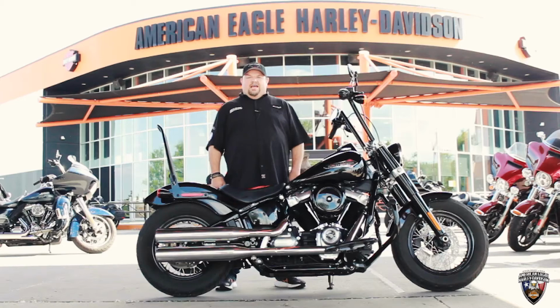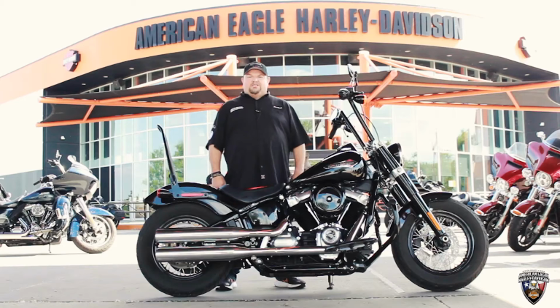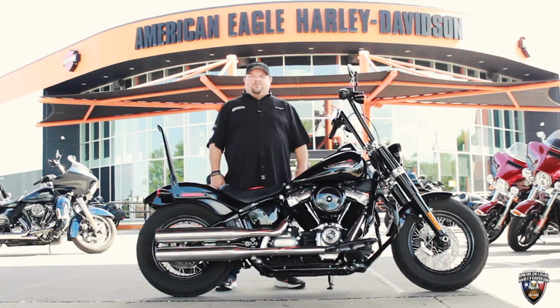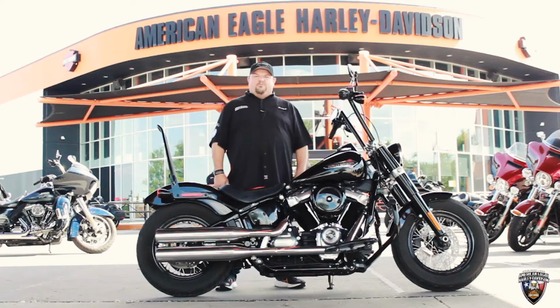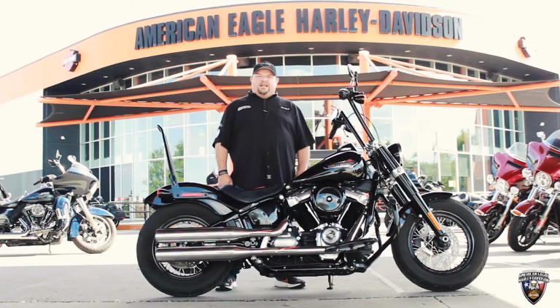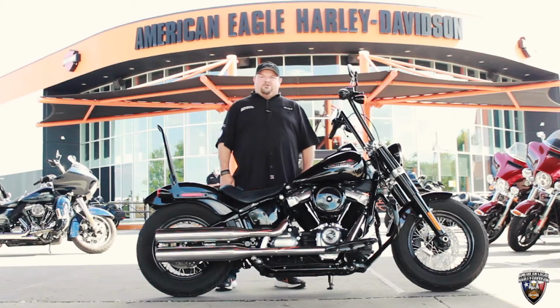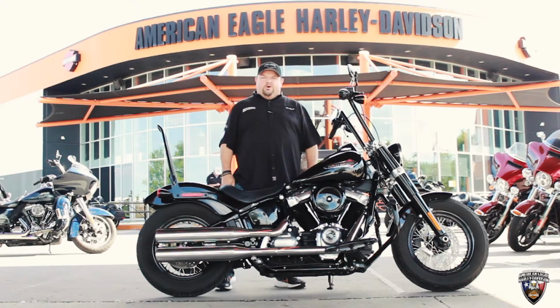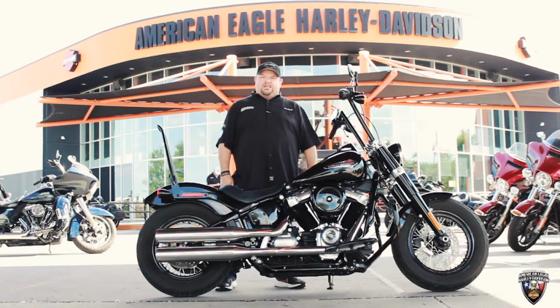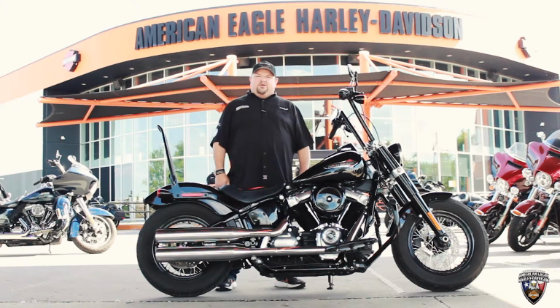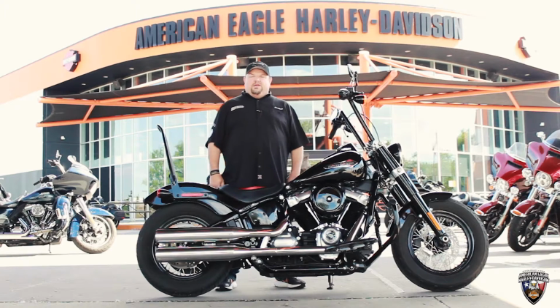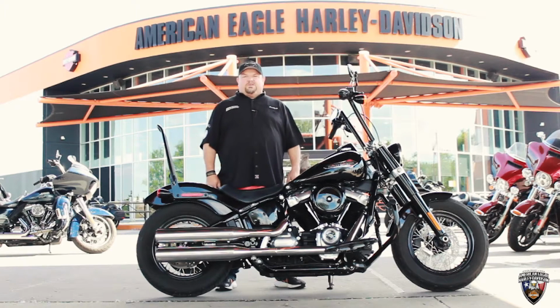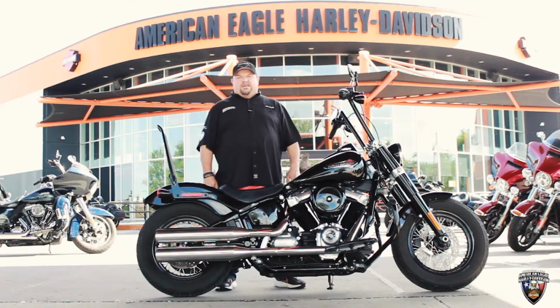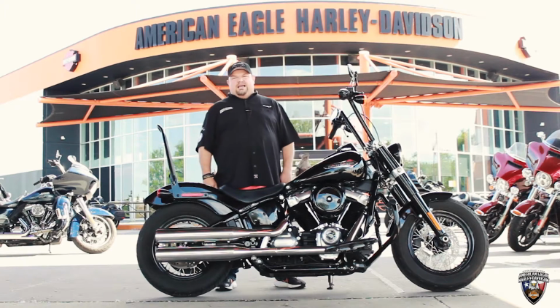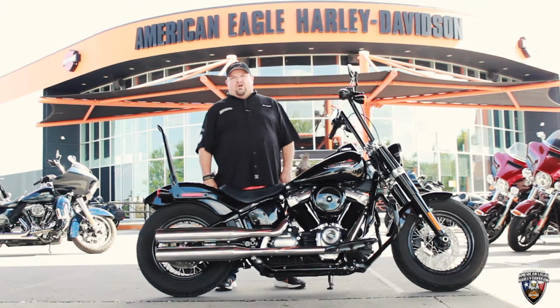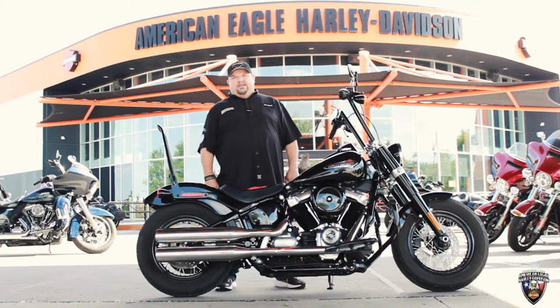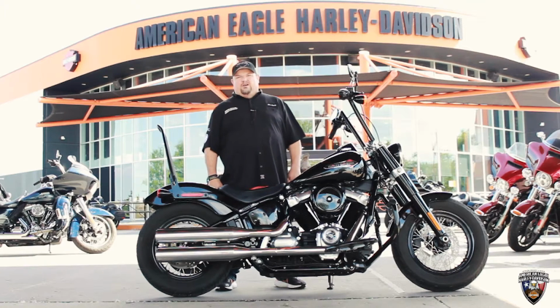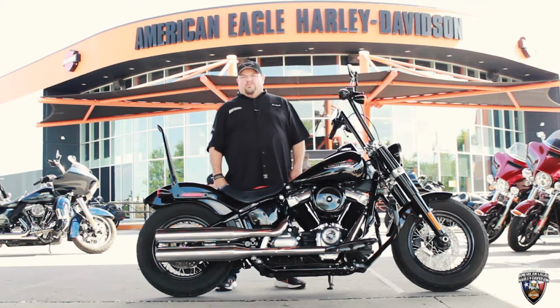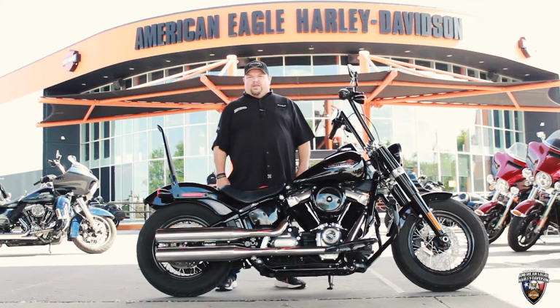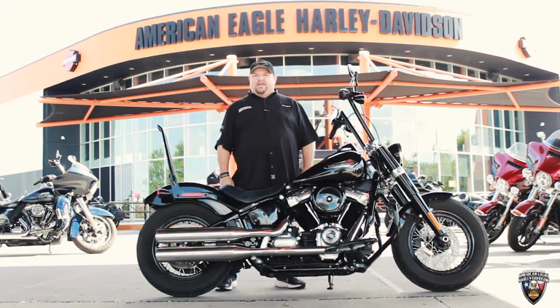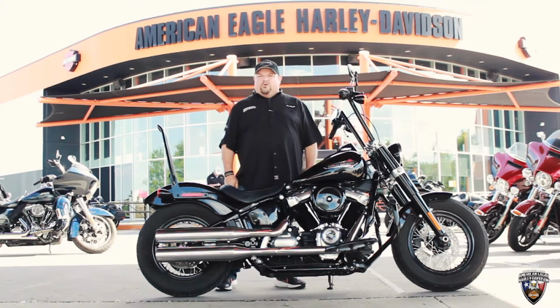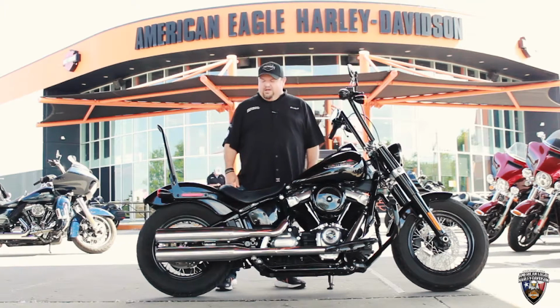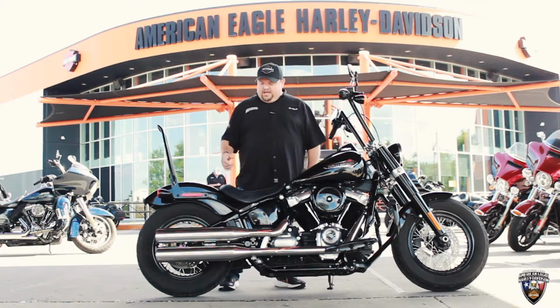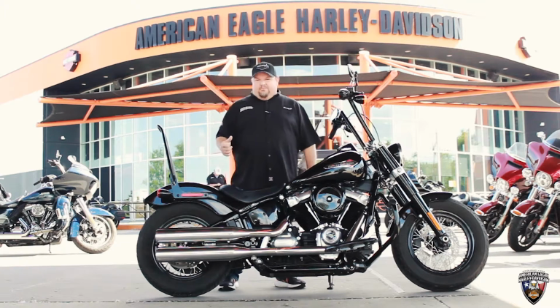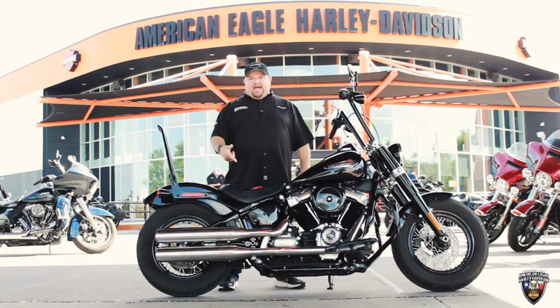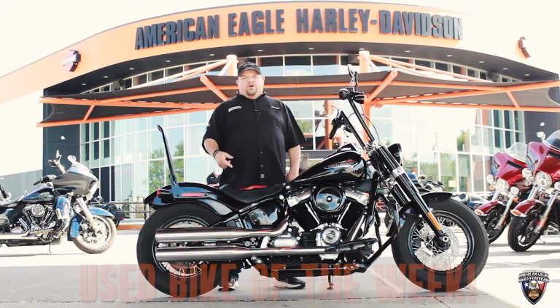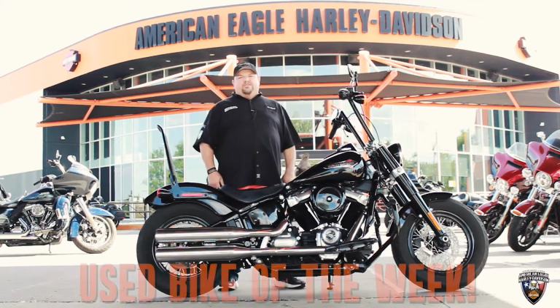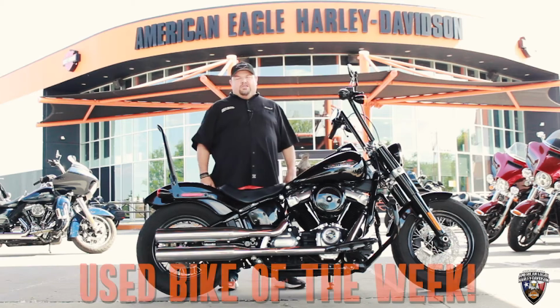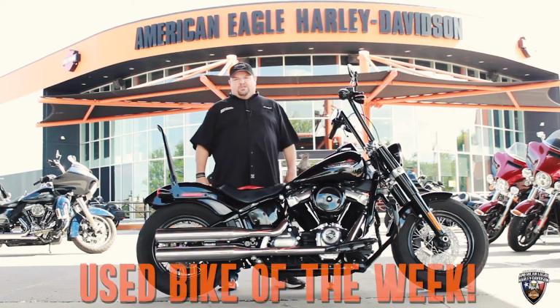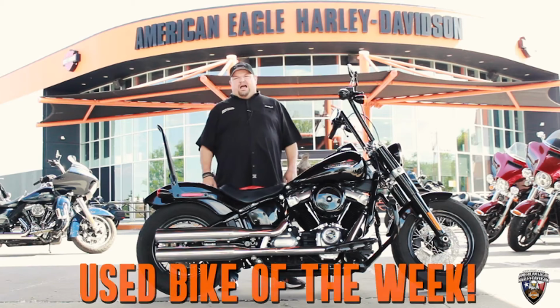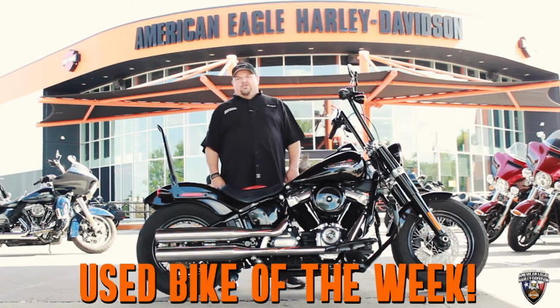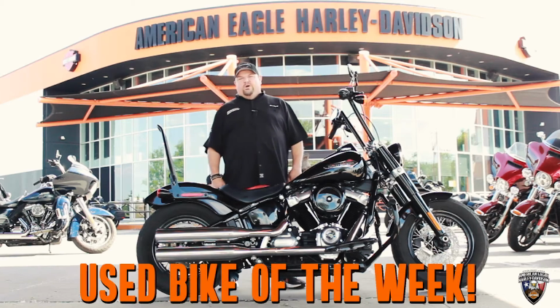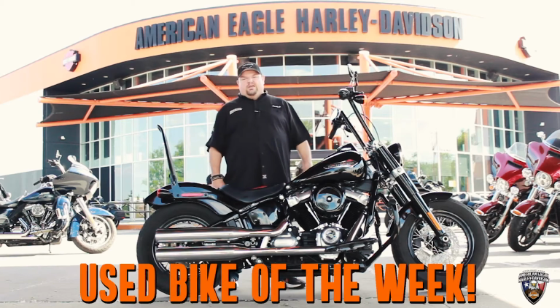Hey, what's up, everybody? It's your boy Scotty P., your kick-ass Harley dealer, American Eagle, and I'm back with the used bike of the week.